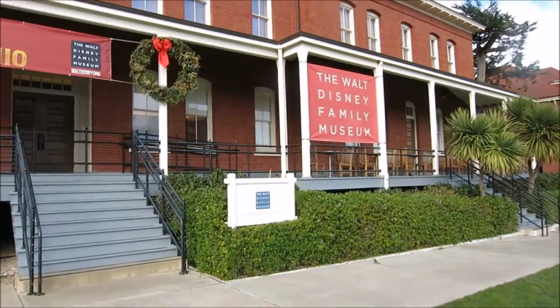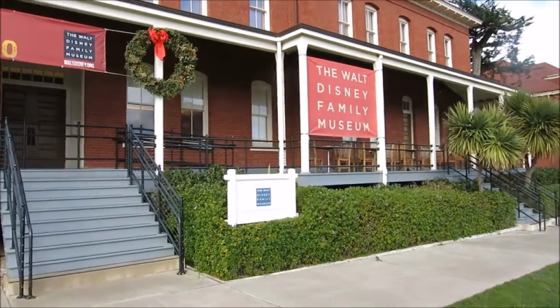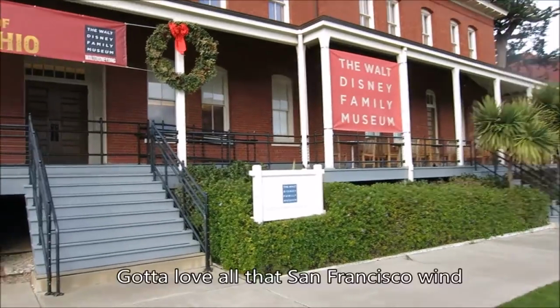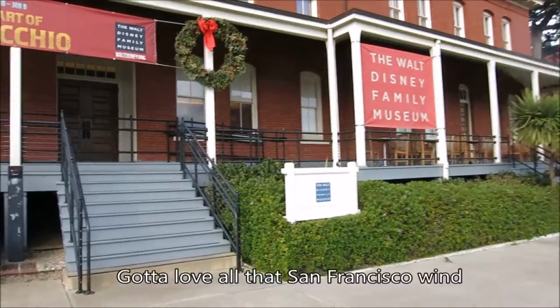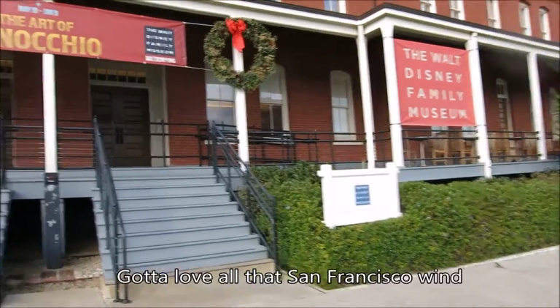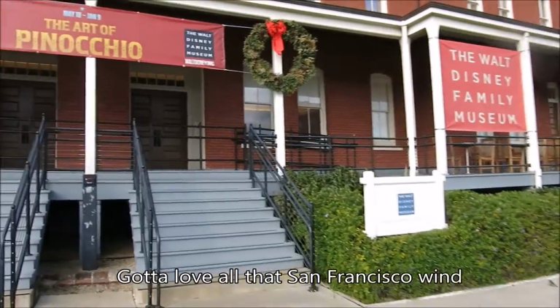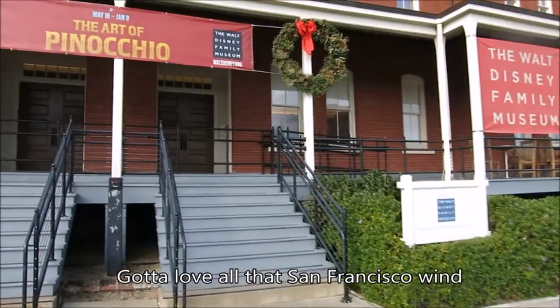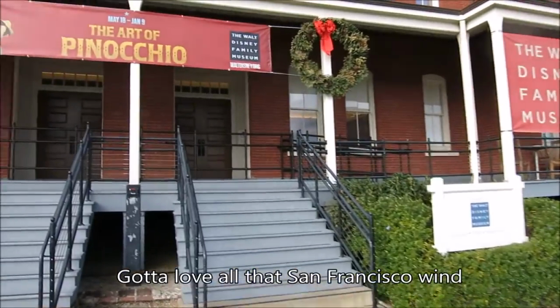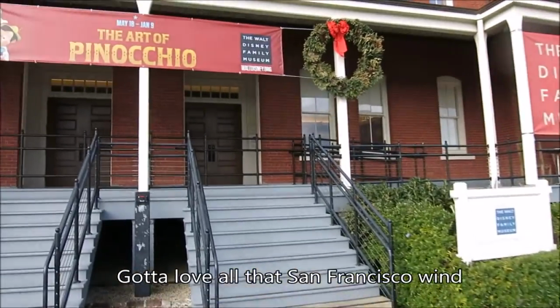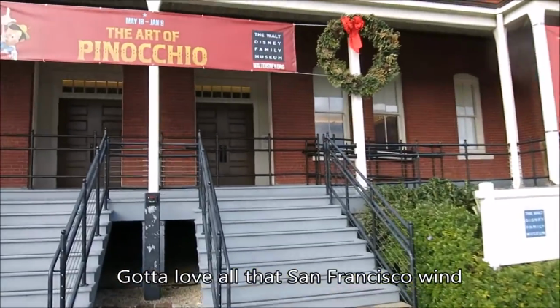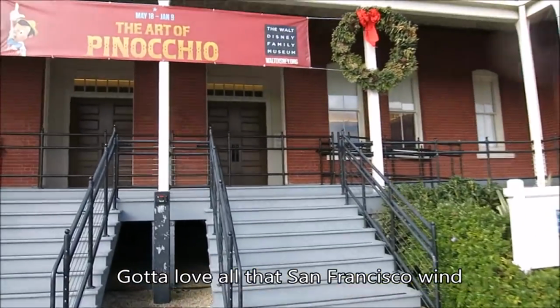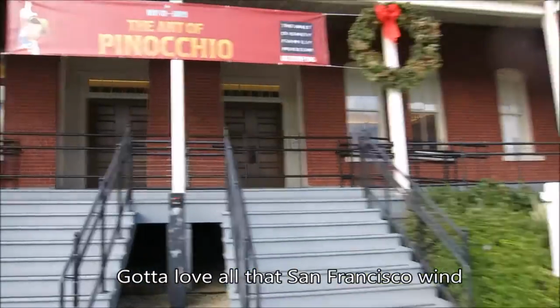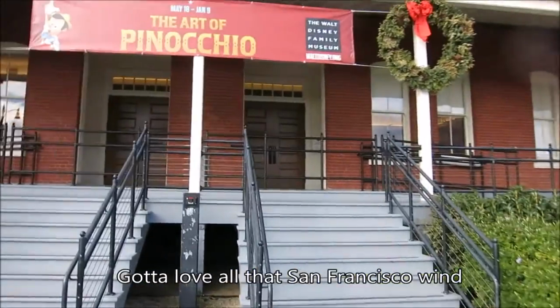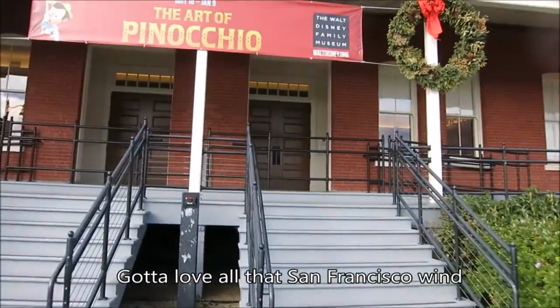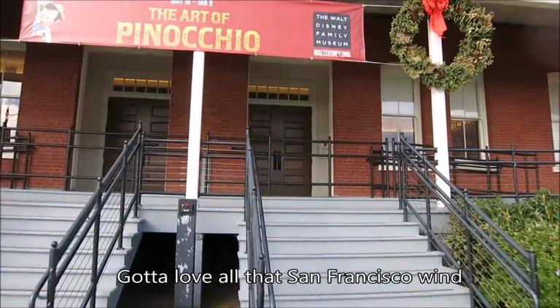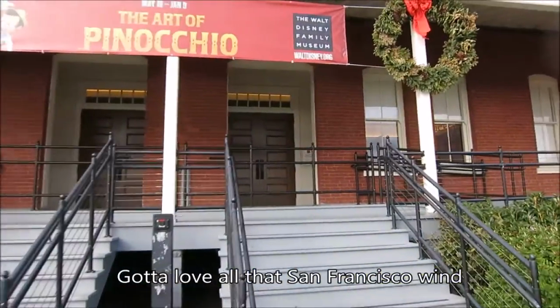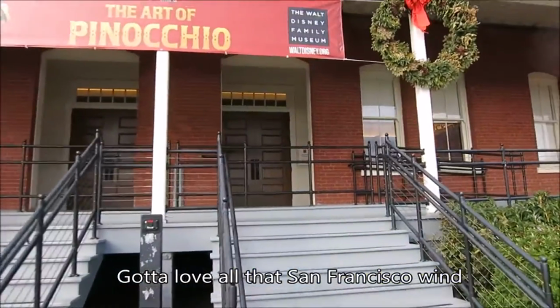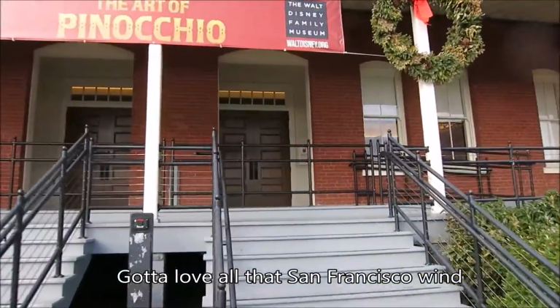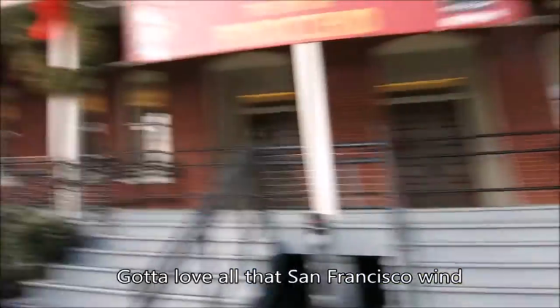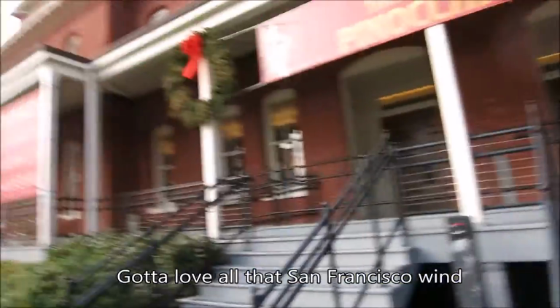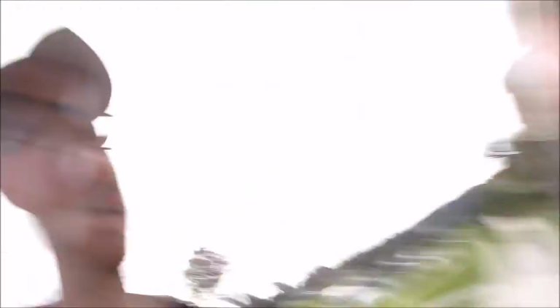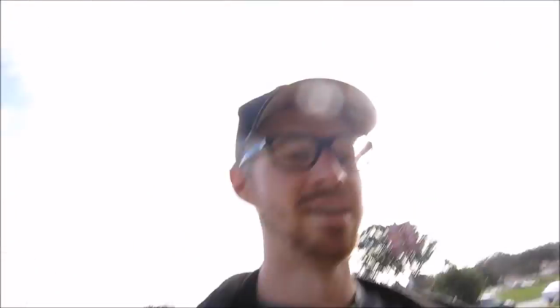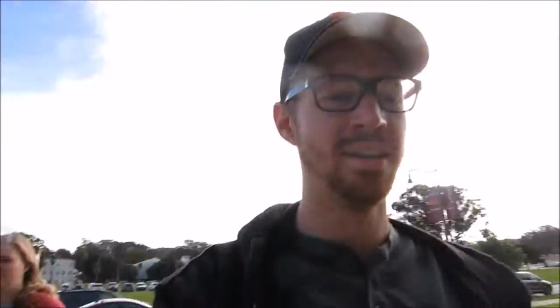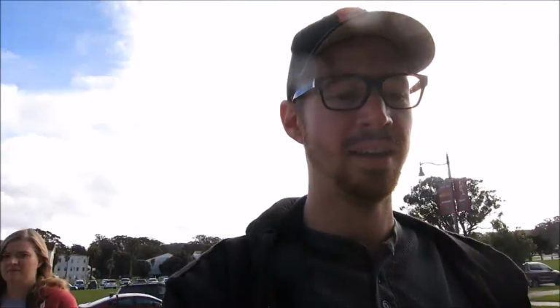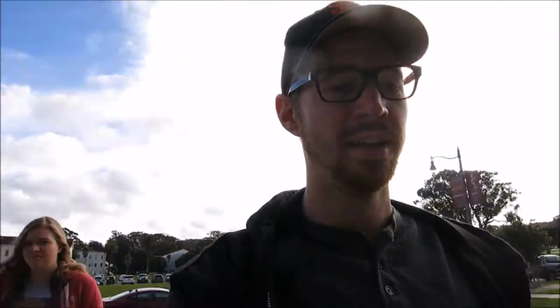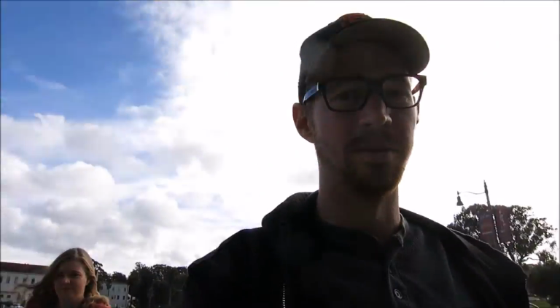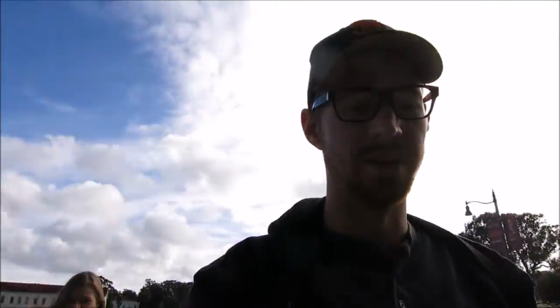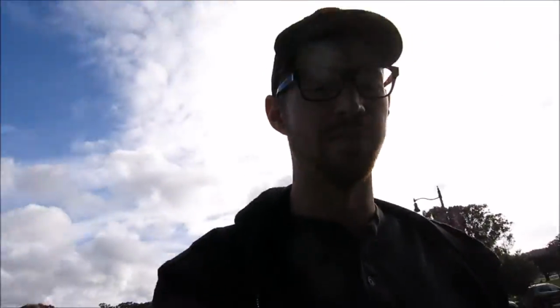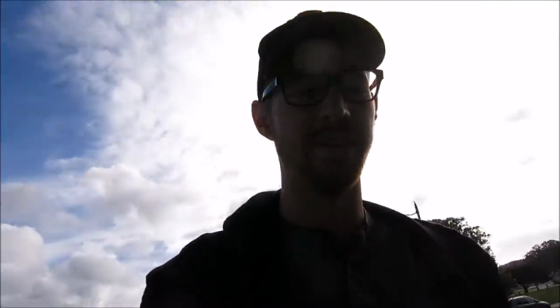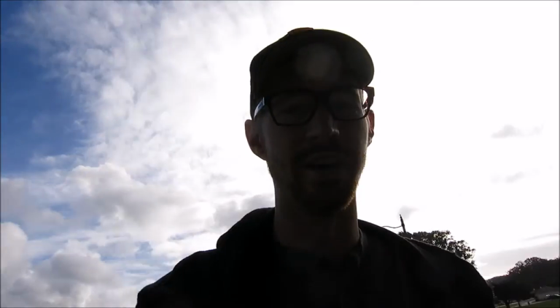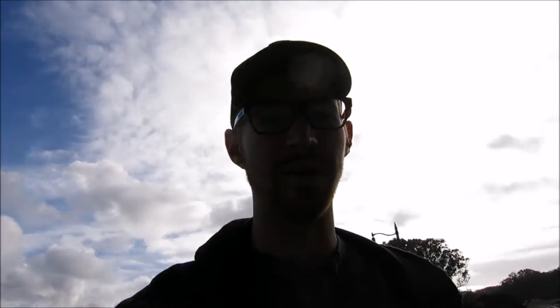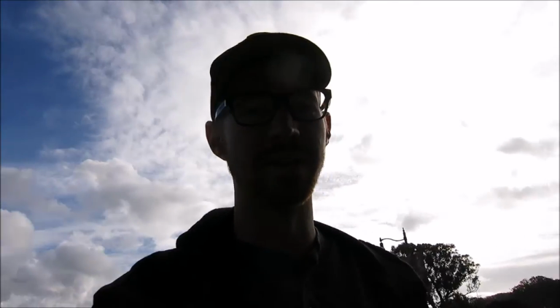Okay, I lied. We're just going to pop in real quick, and then we're going to go find the Yoda Fountain.